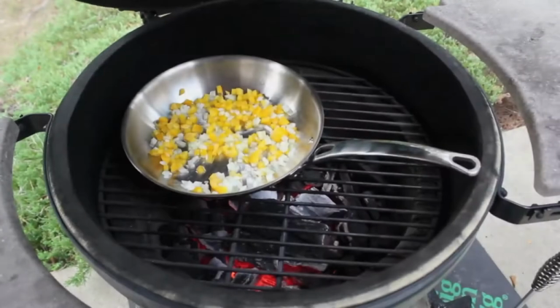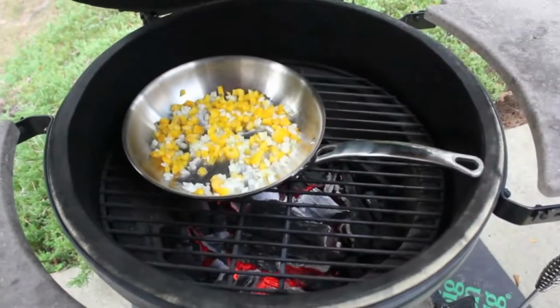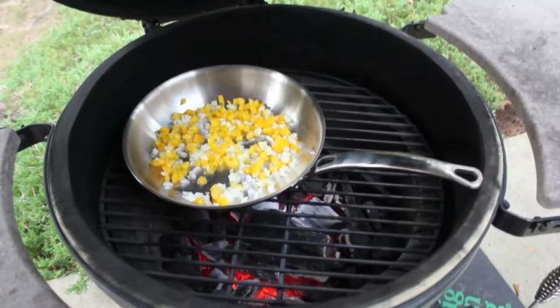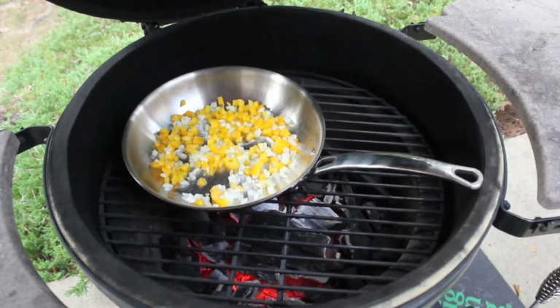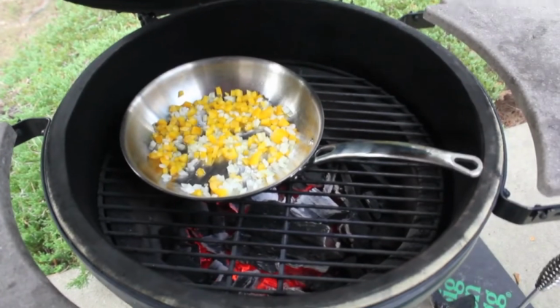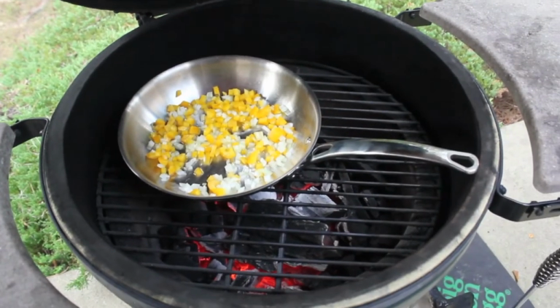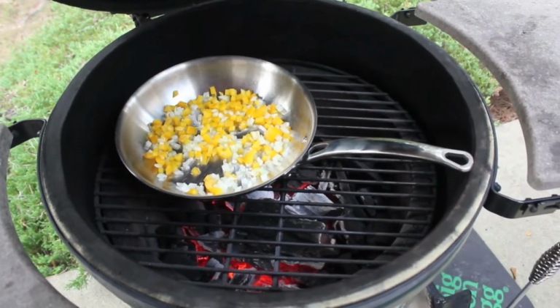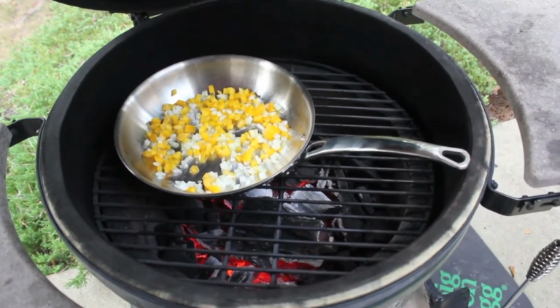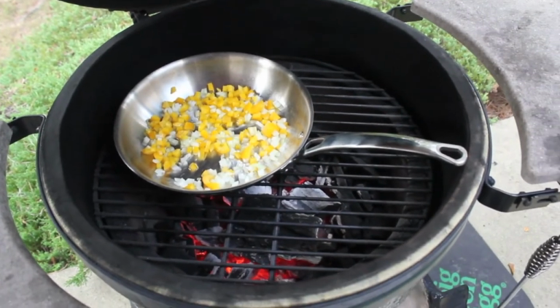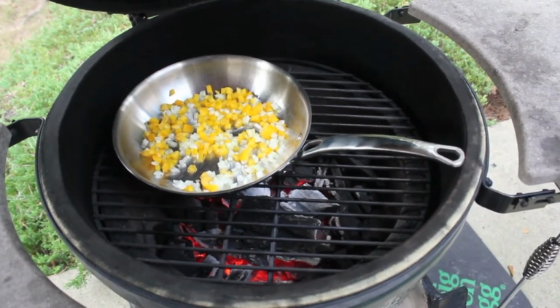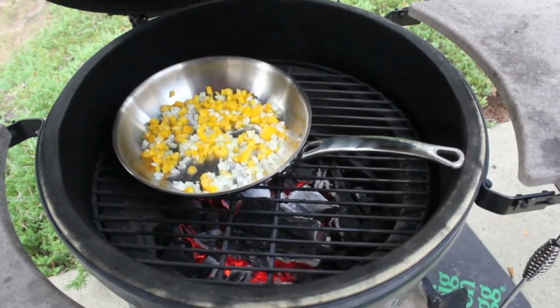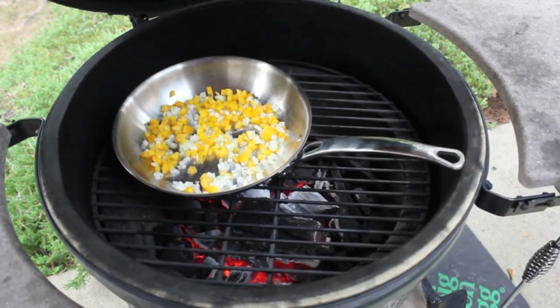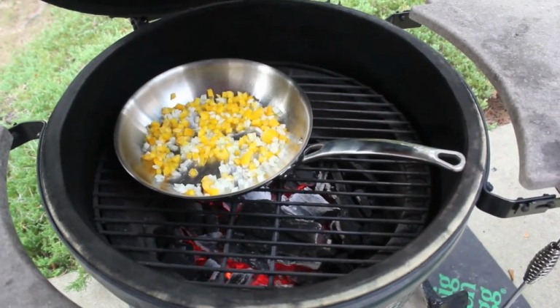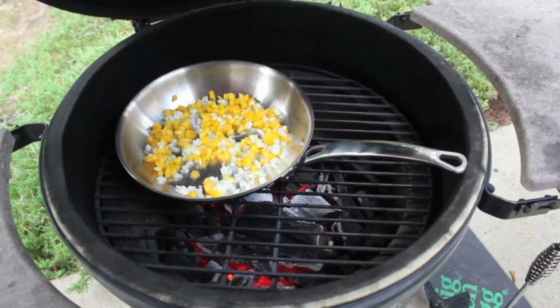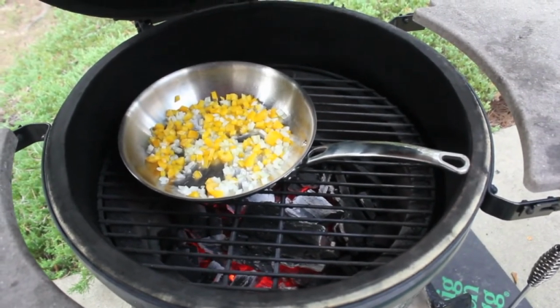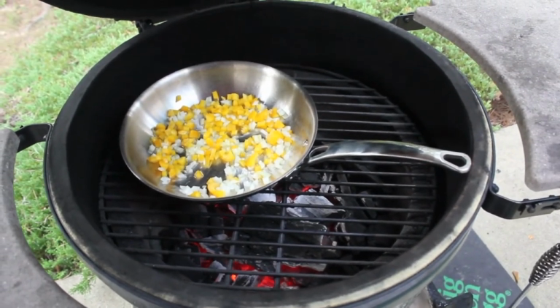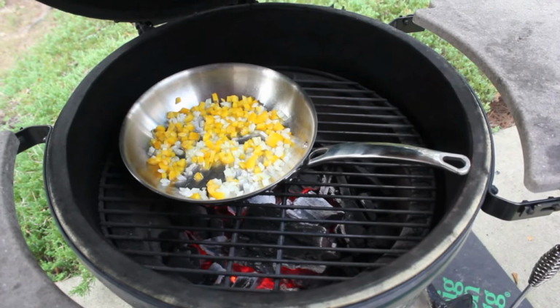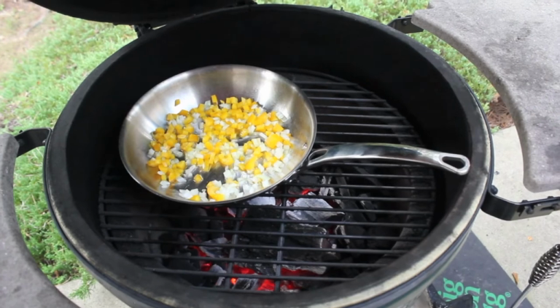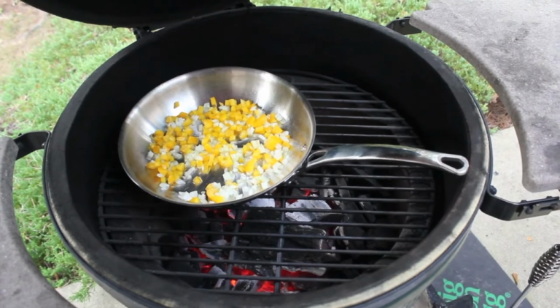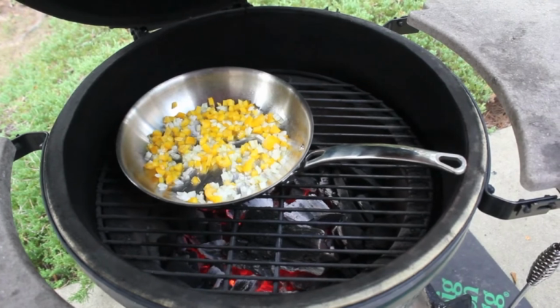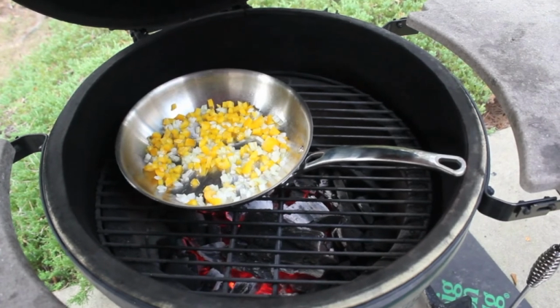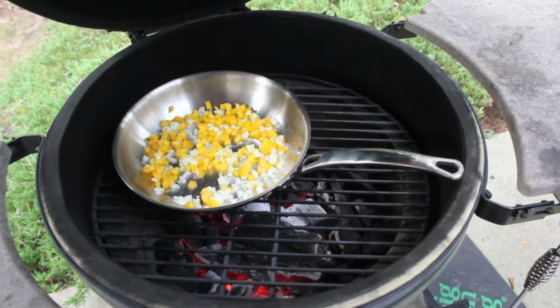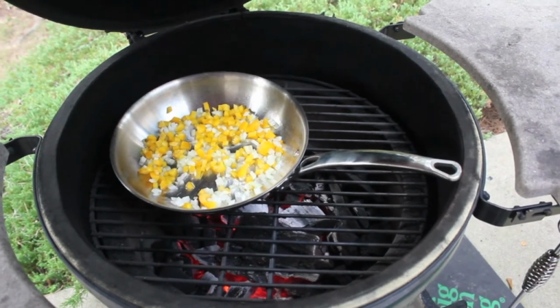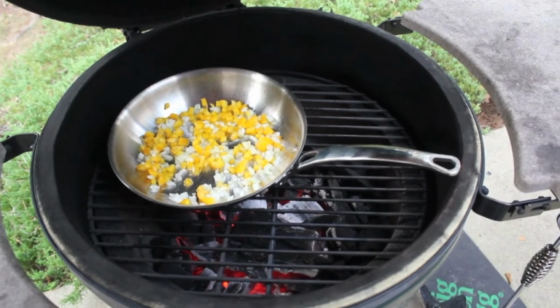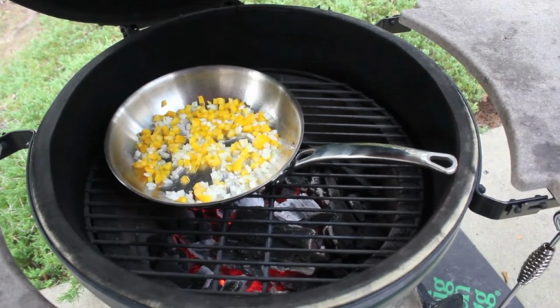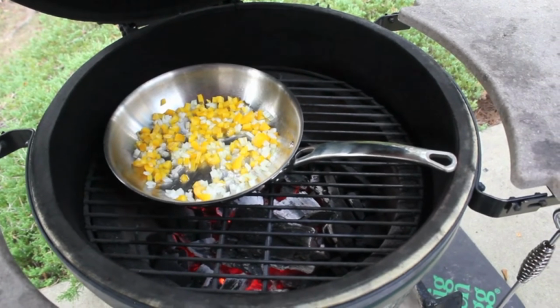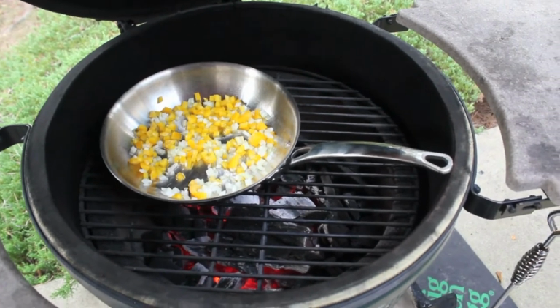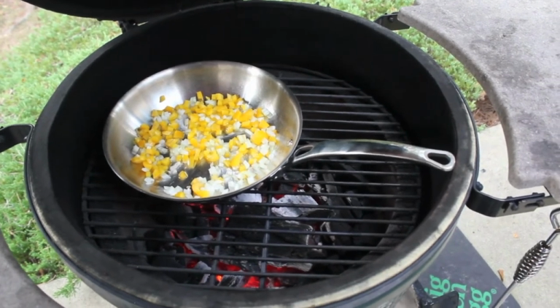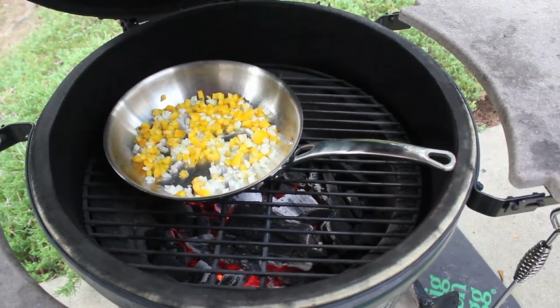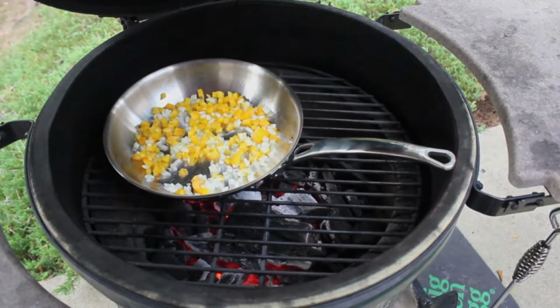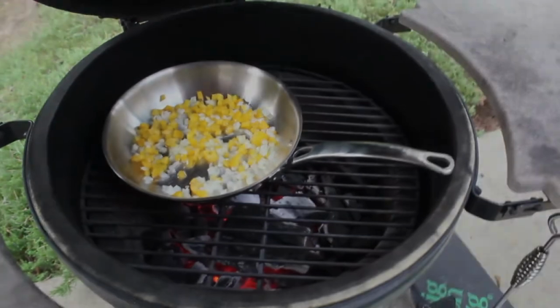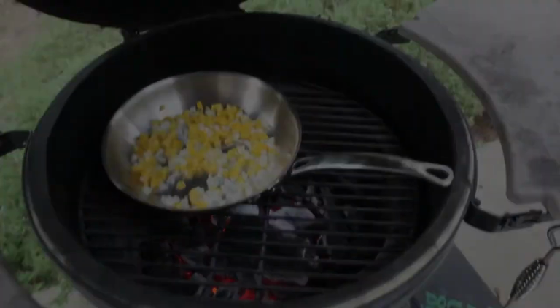All right, so I've got these sautéing on the egg. We'll just let these go until they get a little softened up and we'll be ready to put them in the beans.